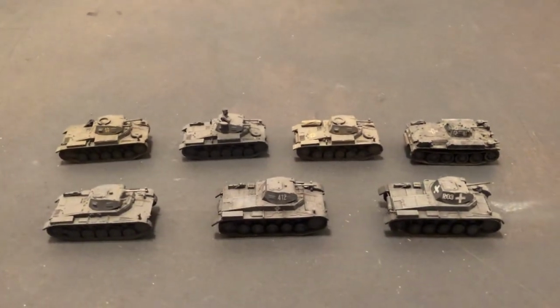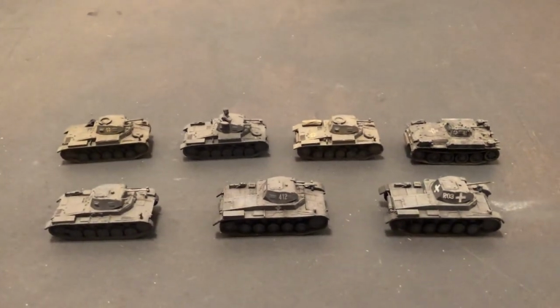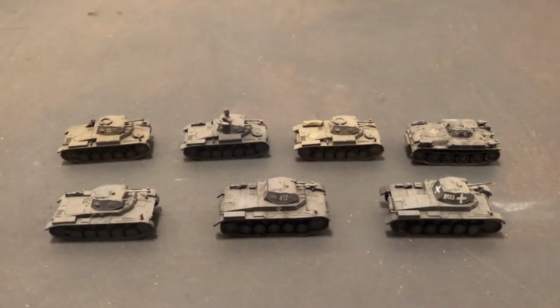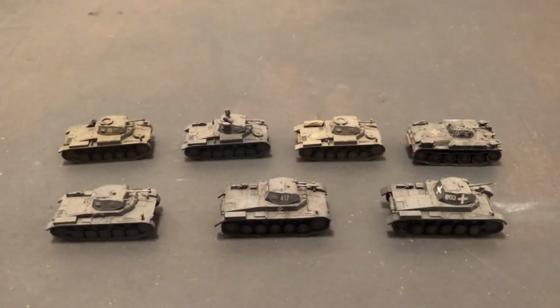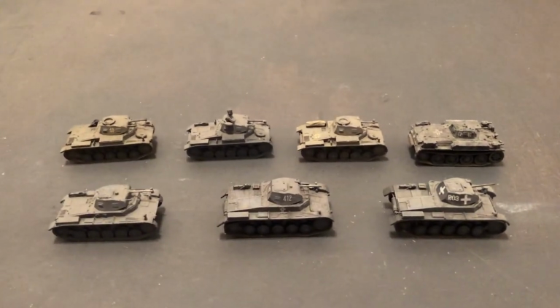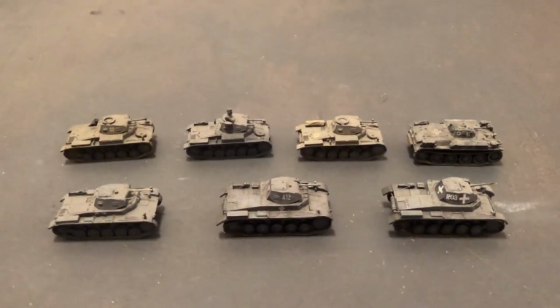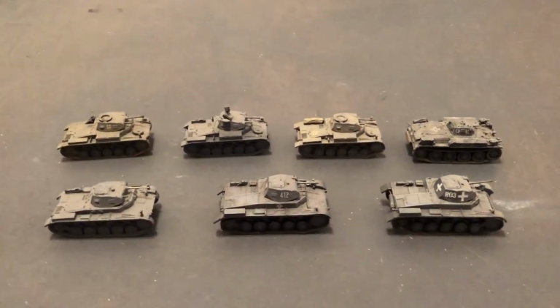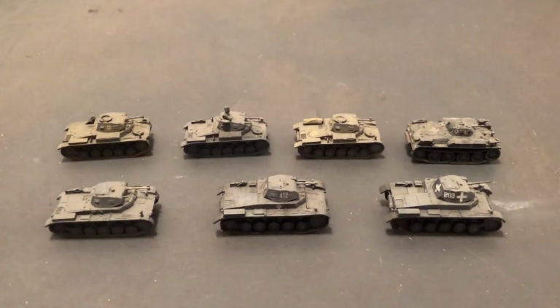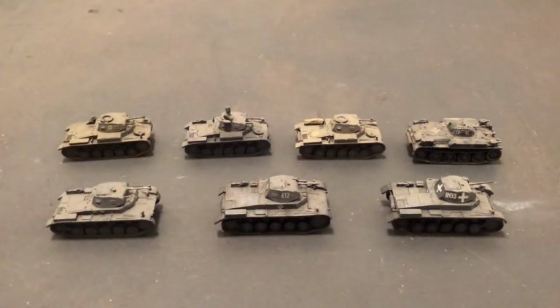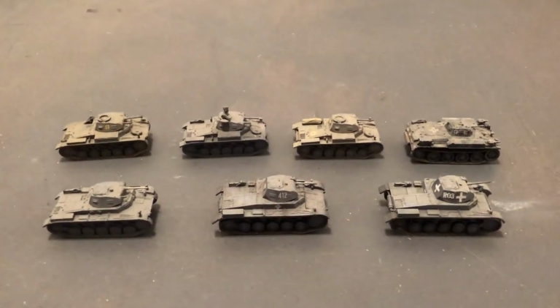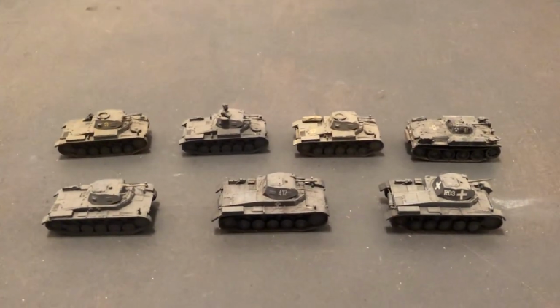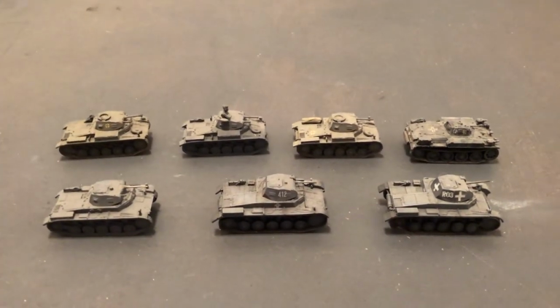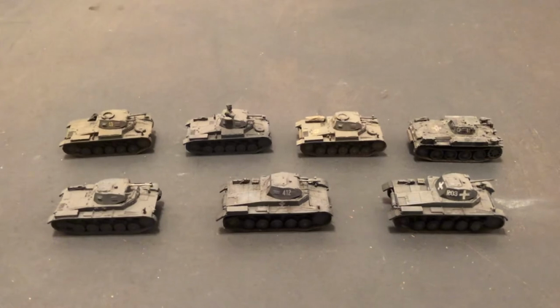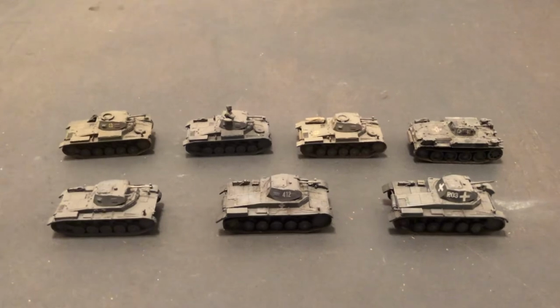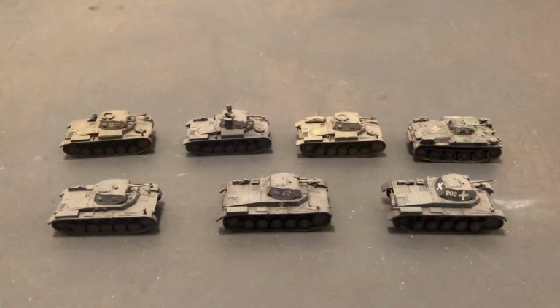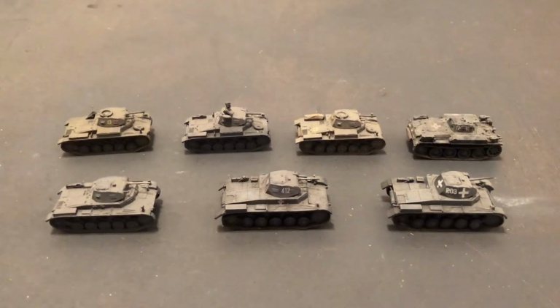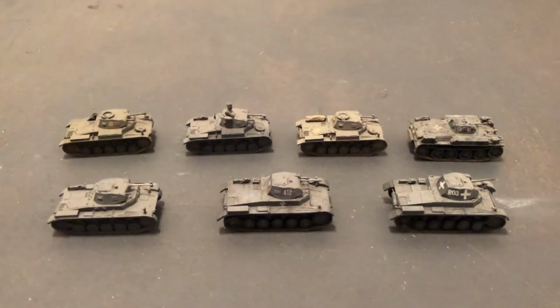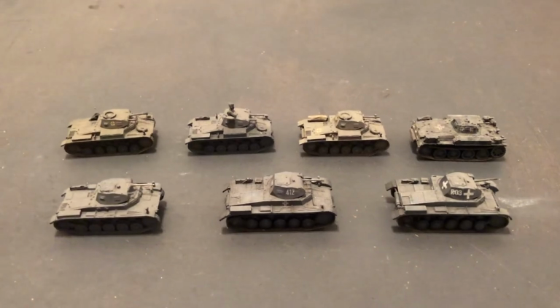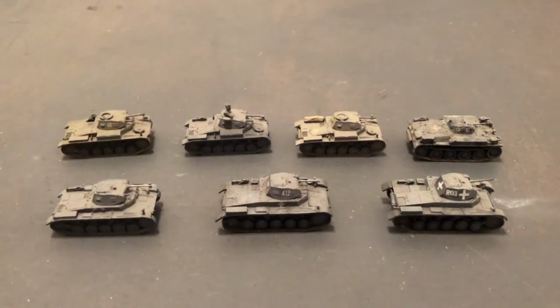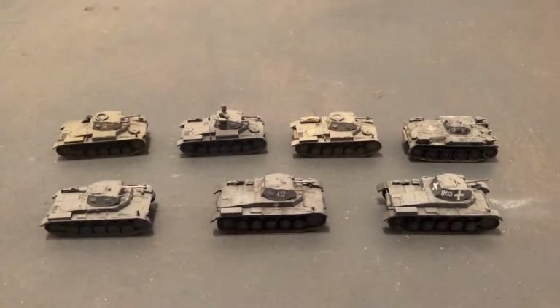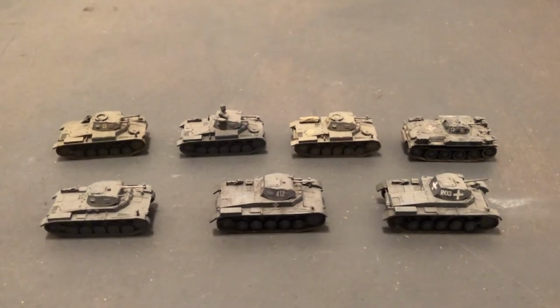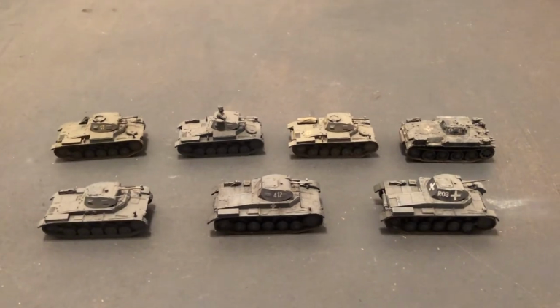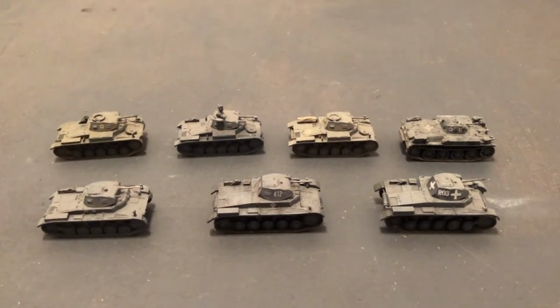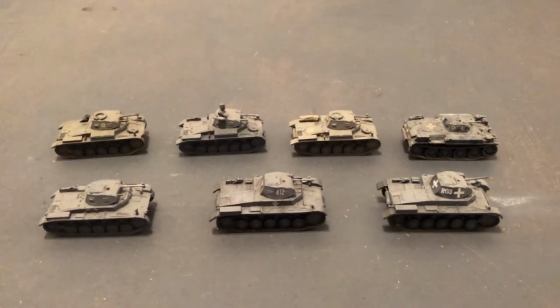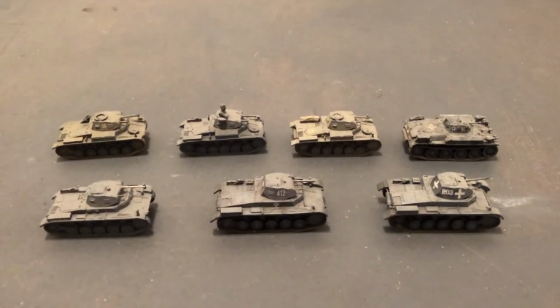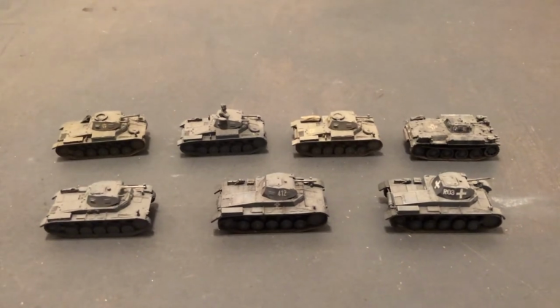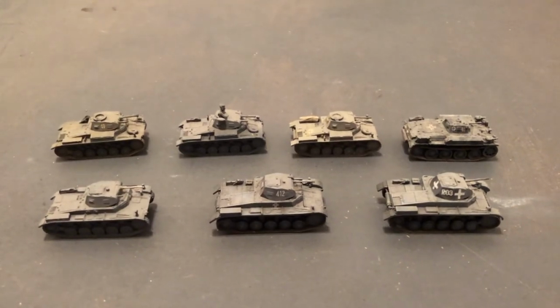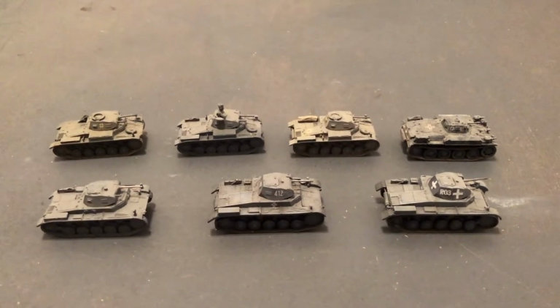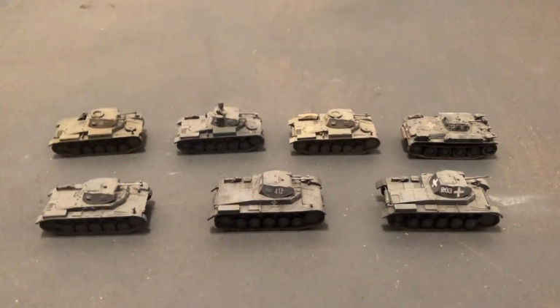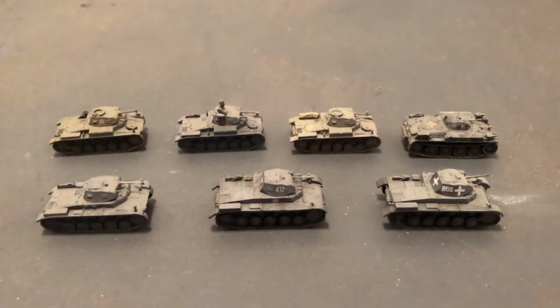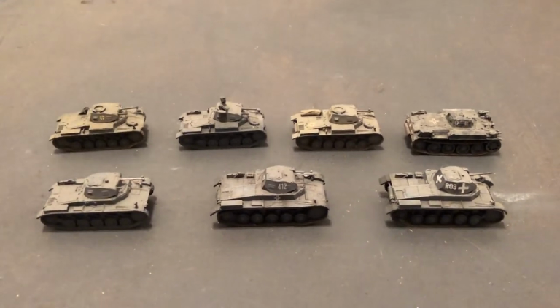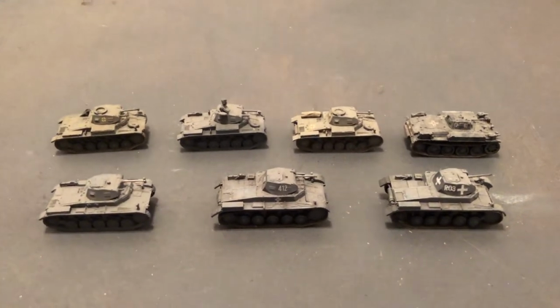More tank talk — World War II 1/72 scale. Thank you, and we'll see you next time.